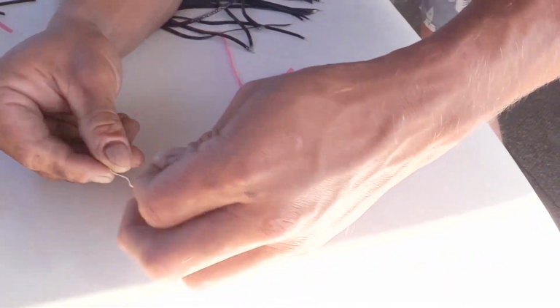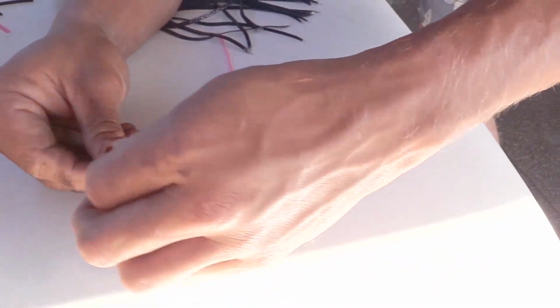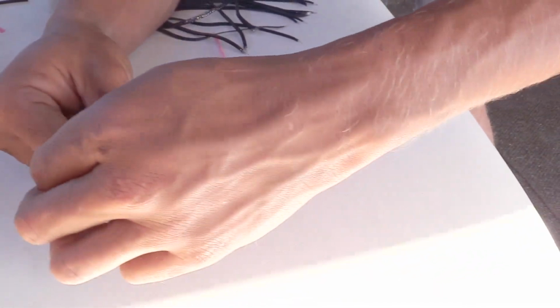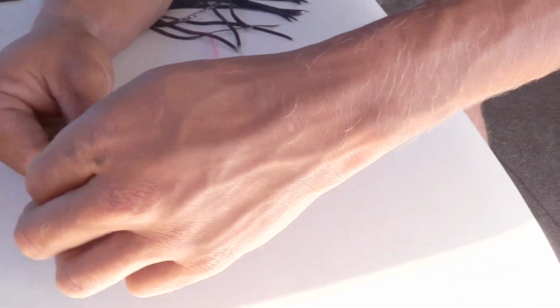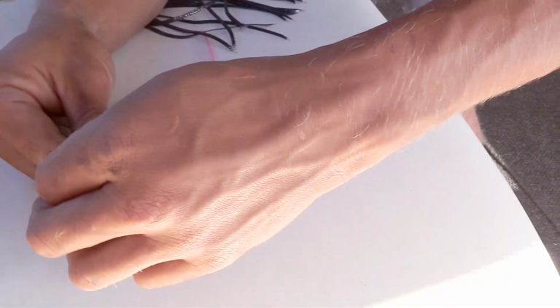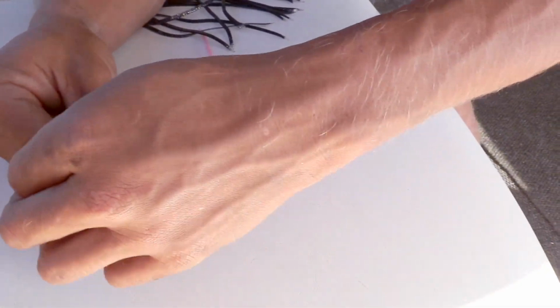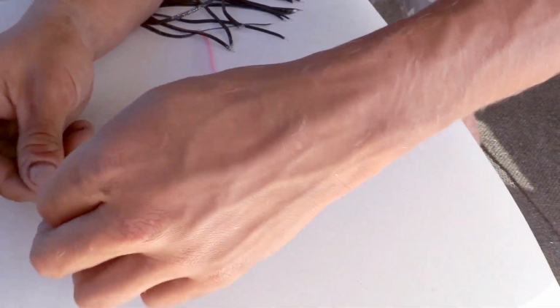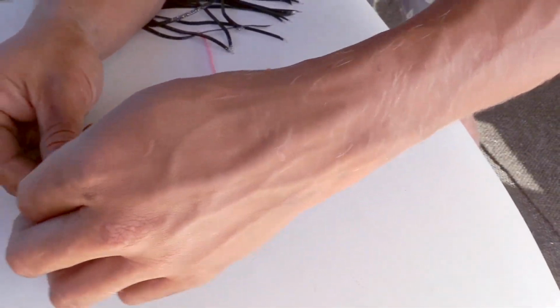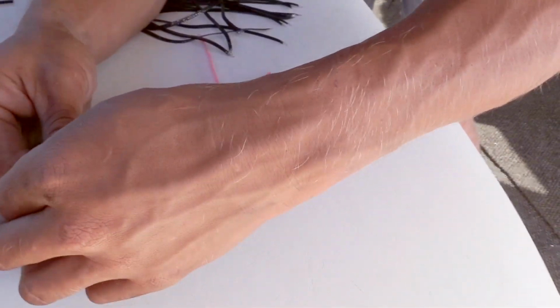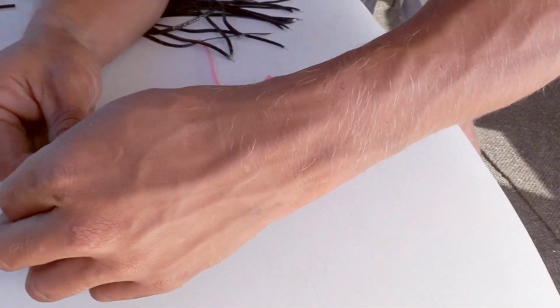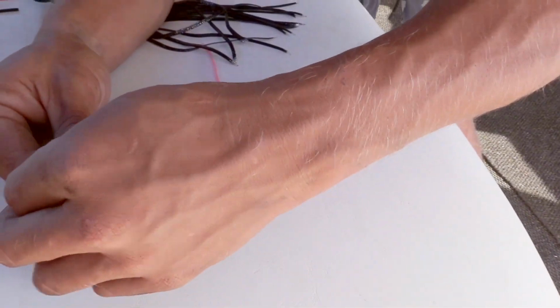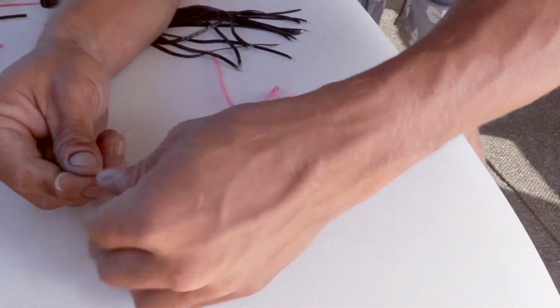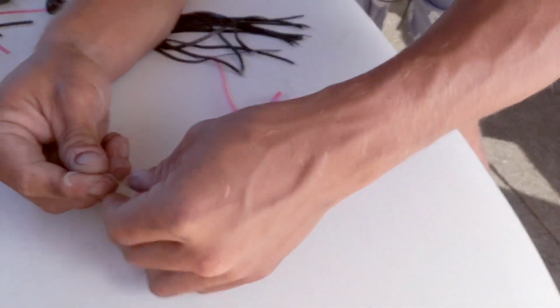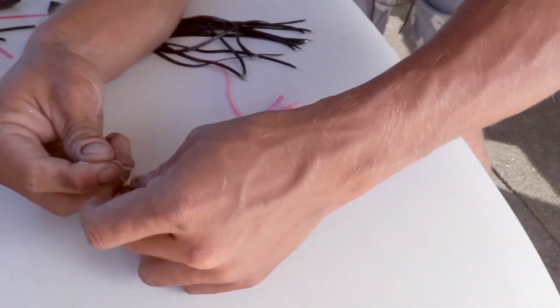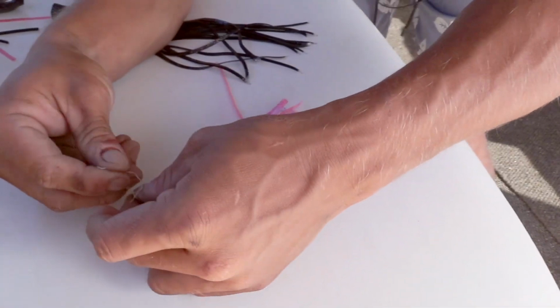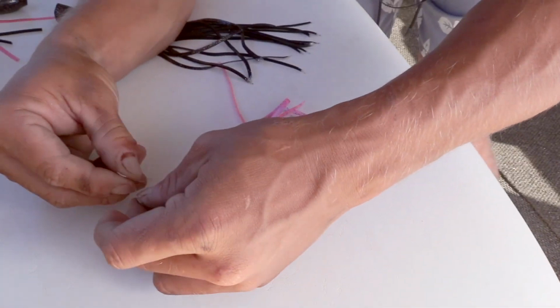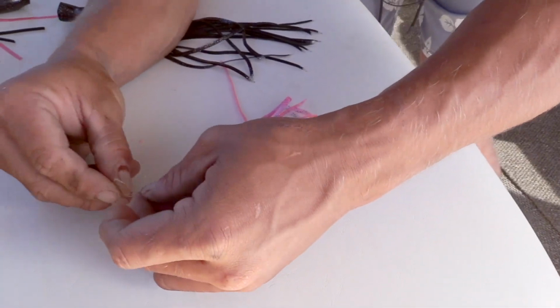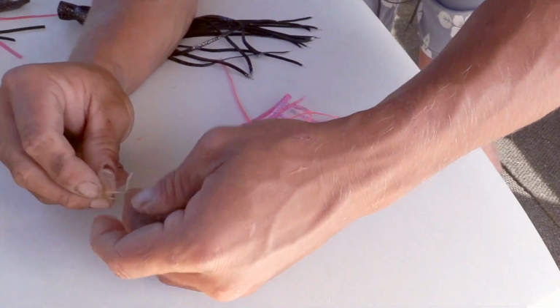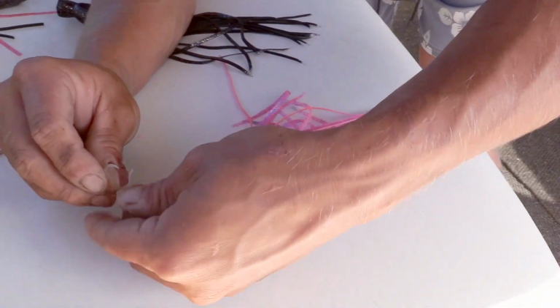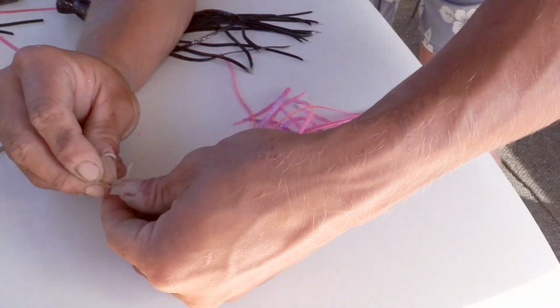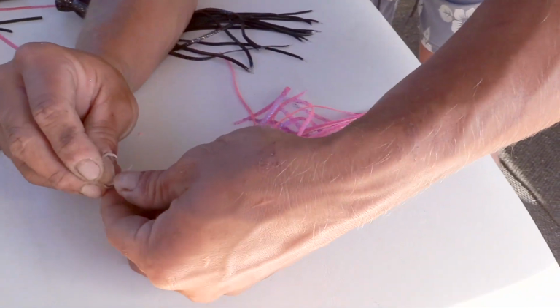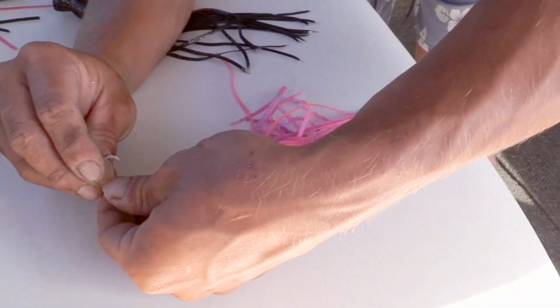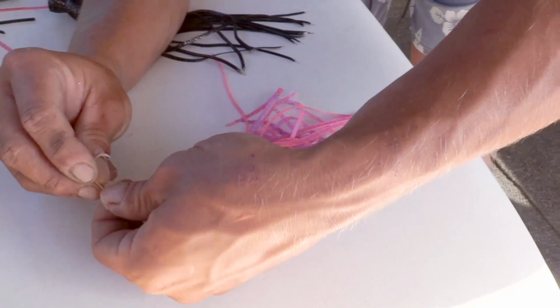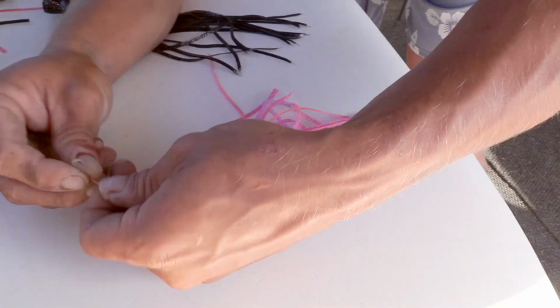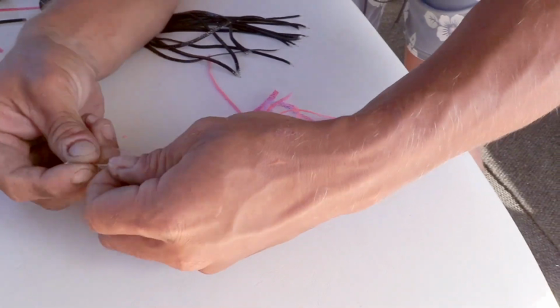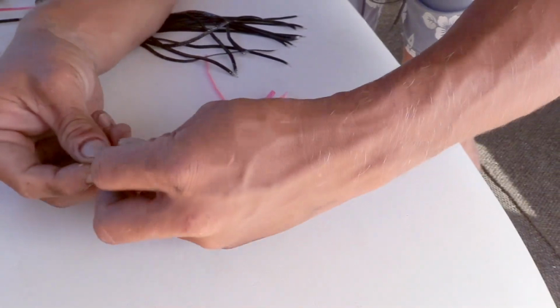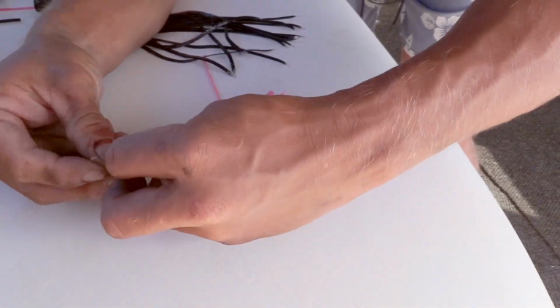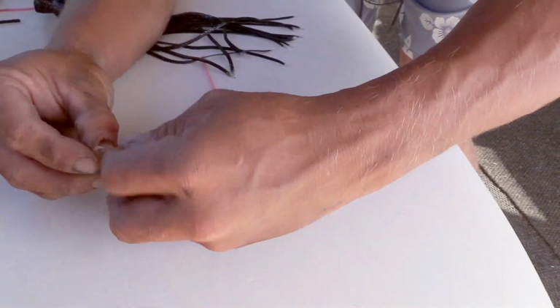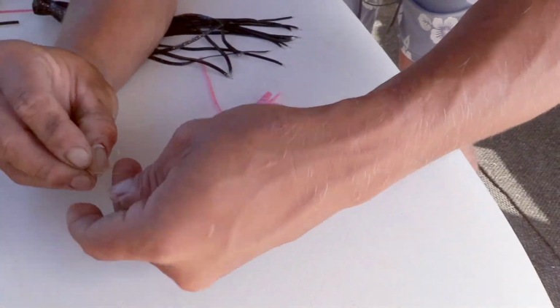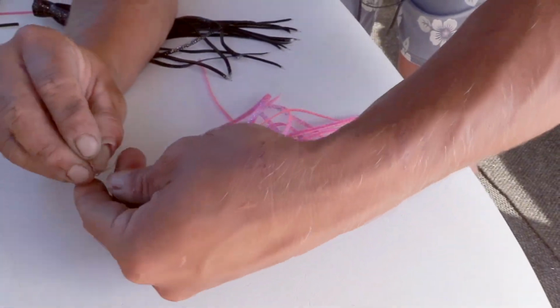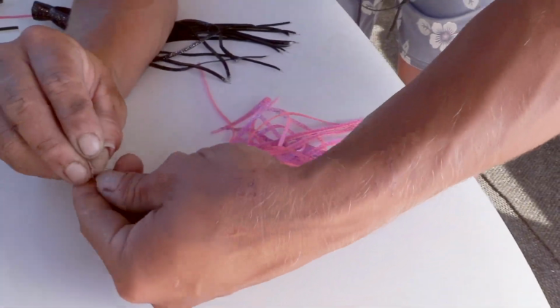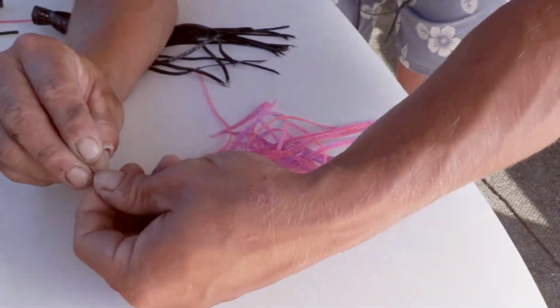Maybe I'll just do a double to finish it off — a little bit inside, and hold with your thumb again.